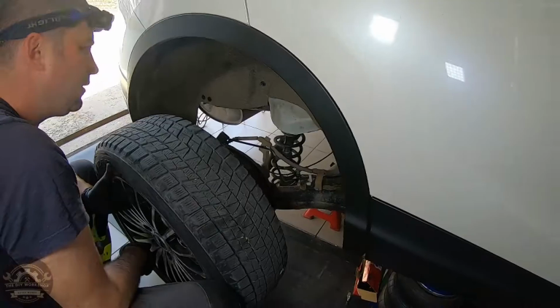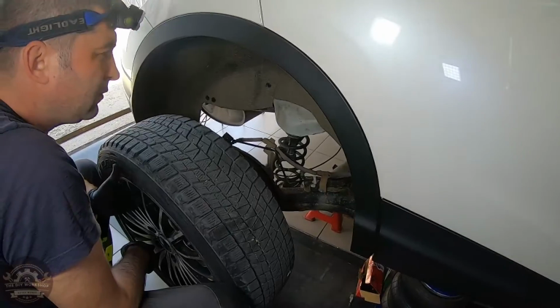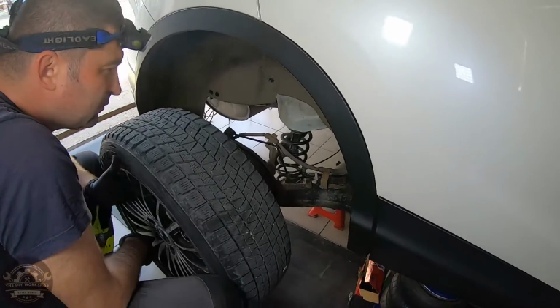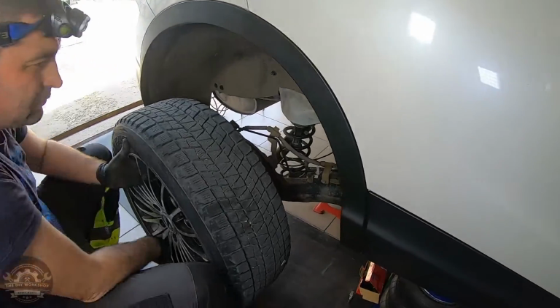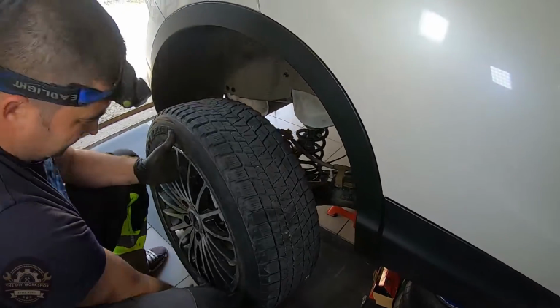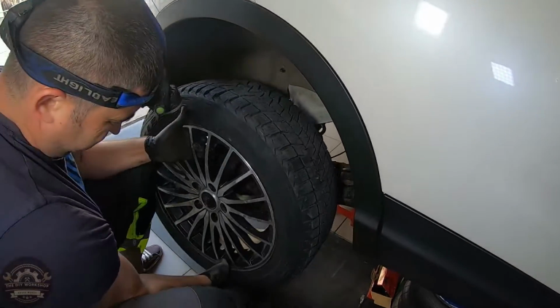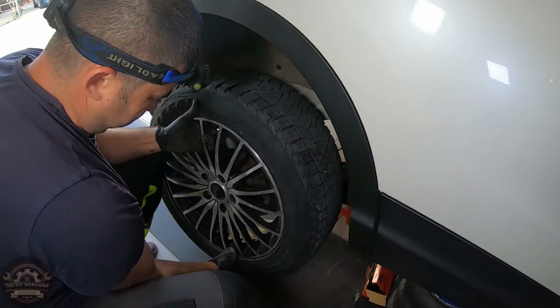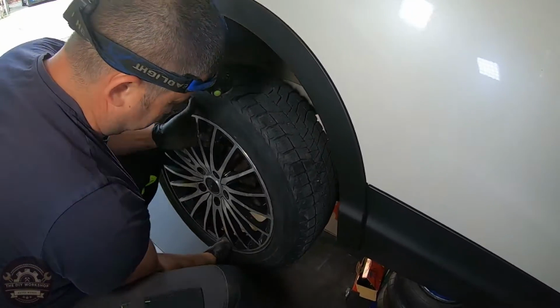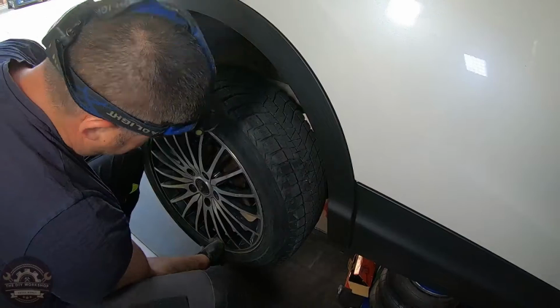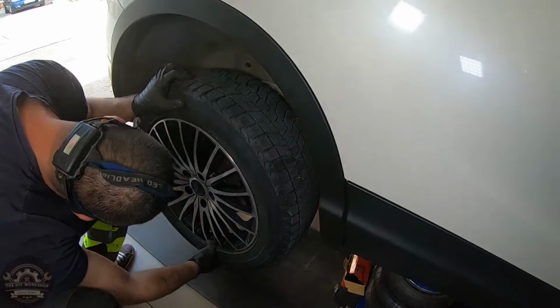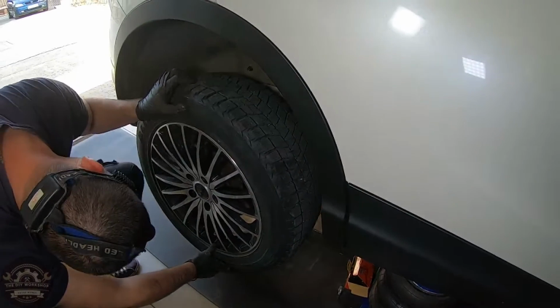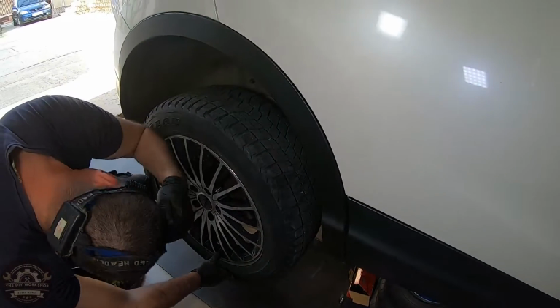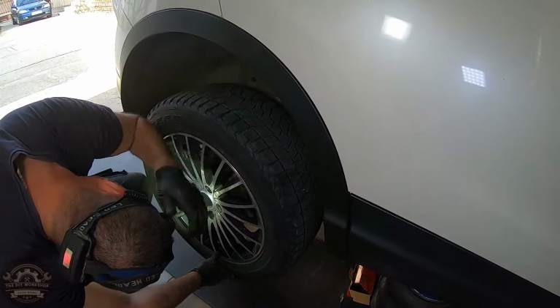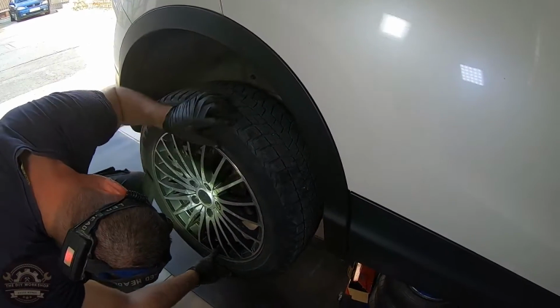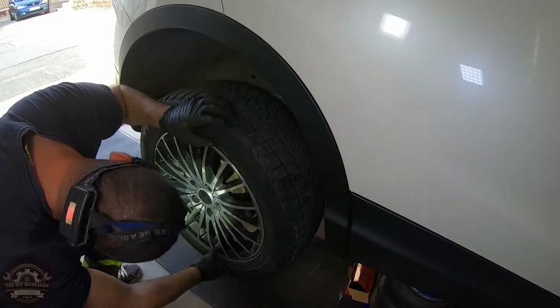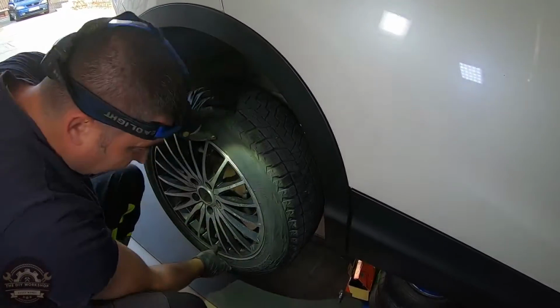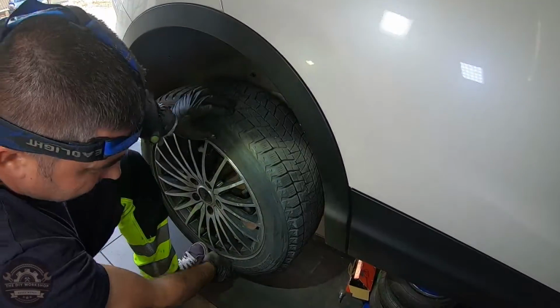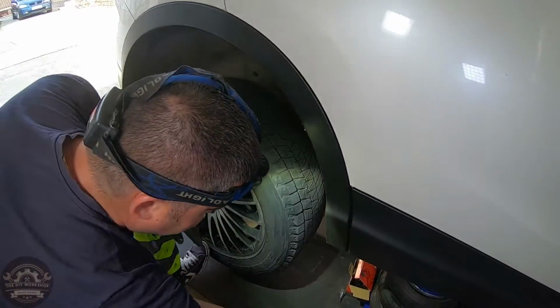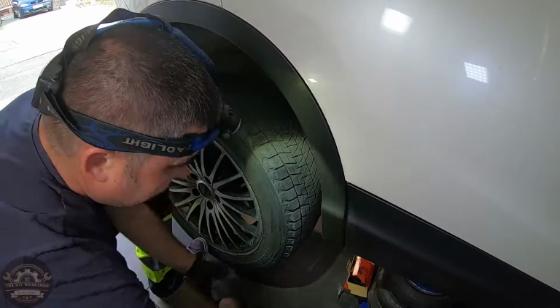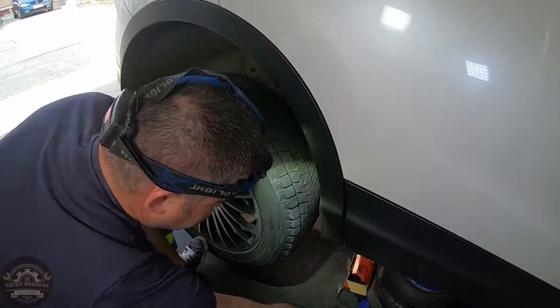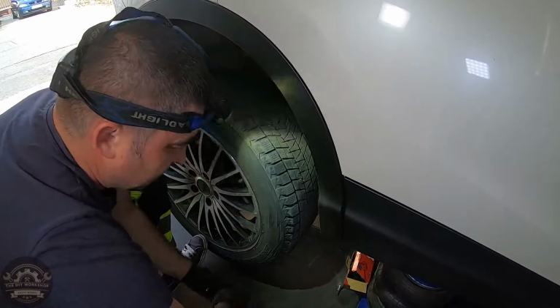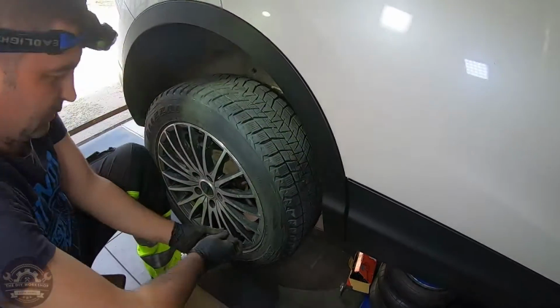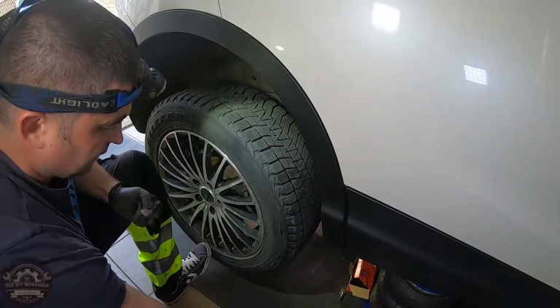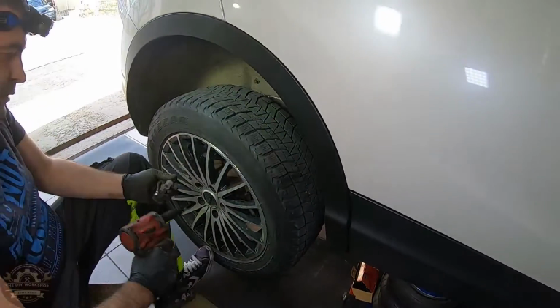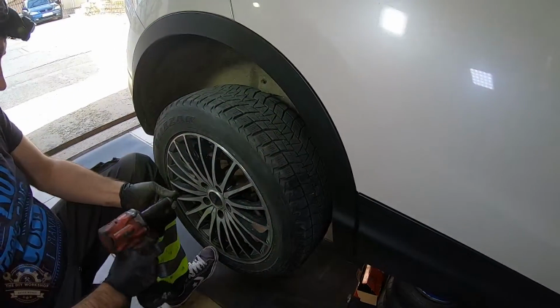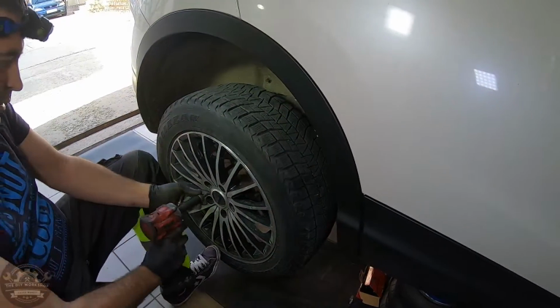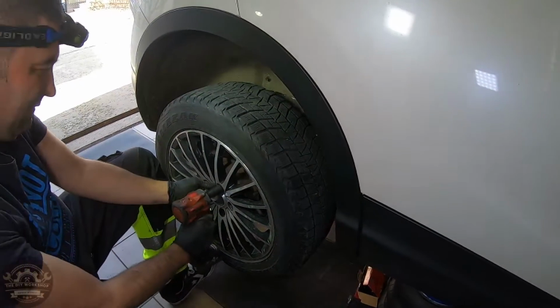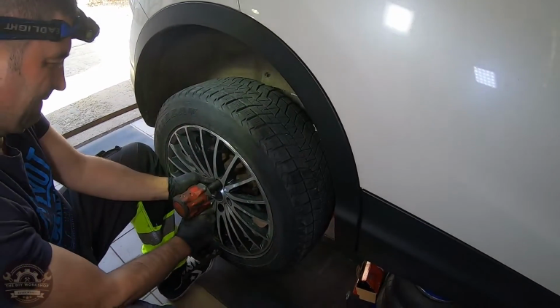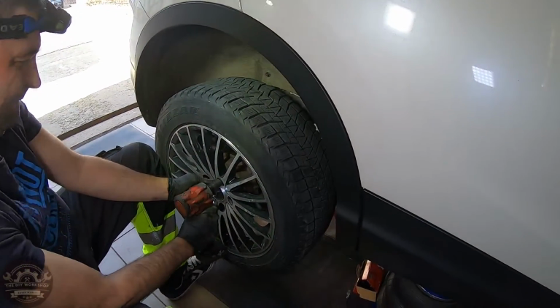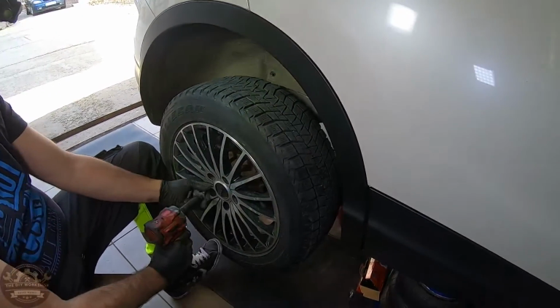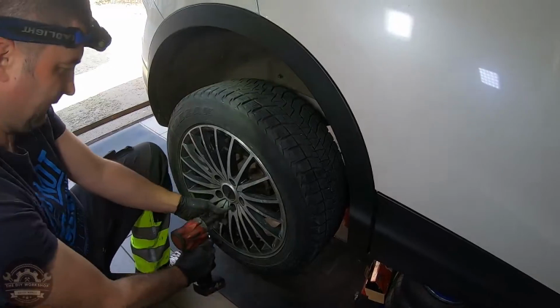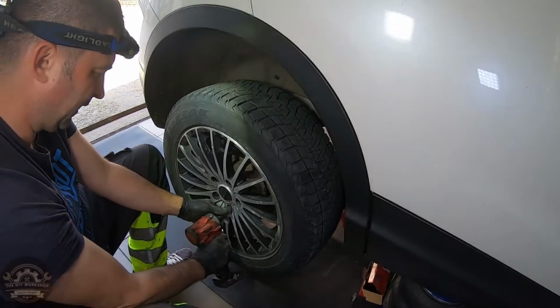Put the wheel back on, remove the jack stand, lower the car and tighten the lug nuts up to a torque of 140 Nm.